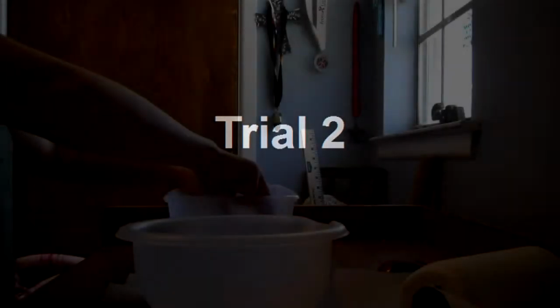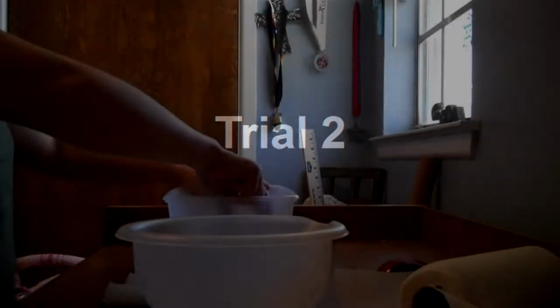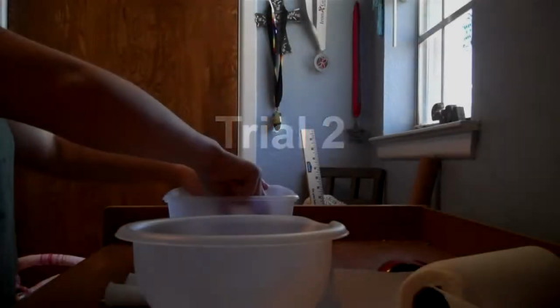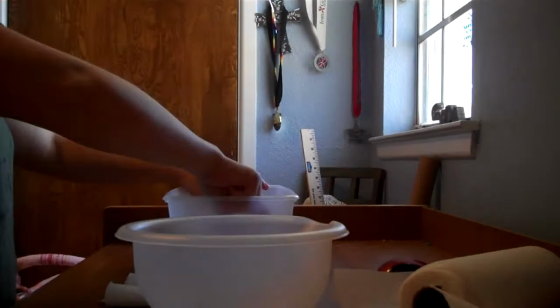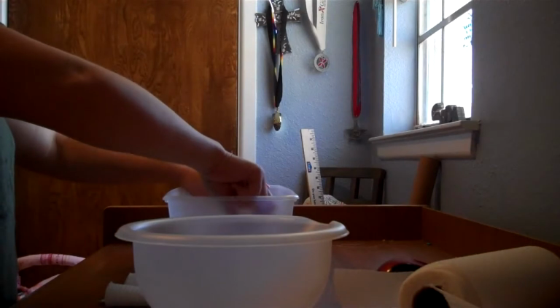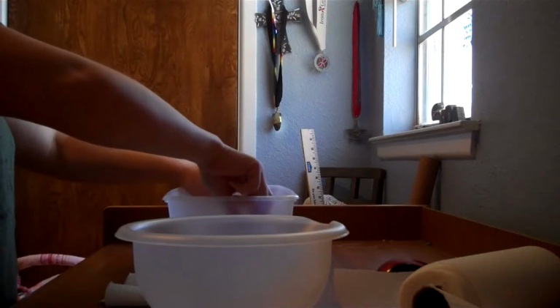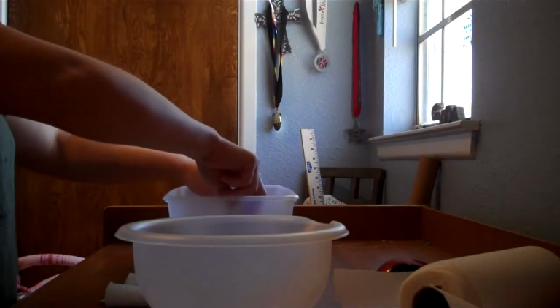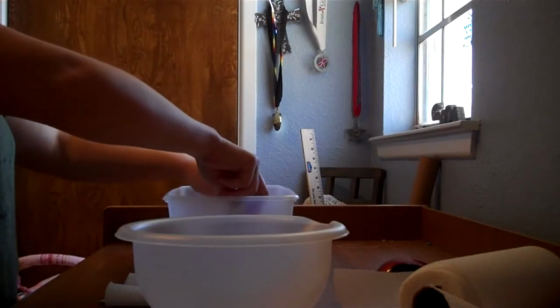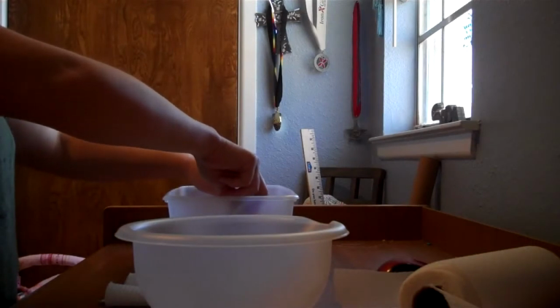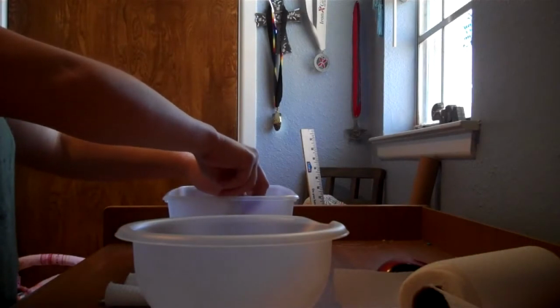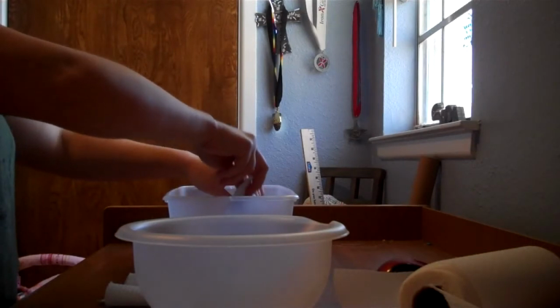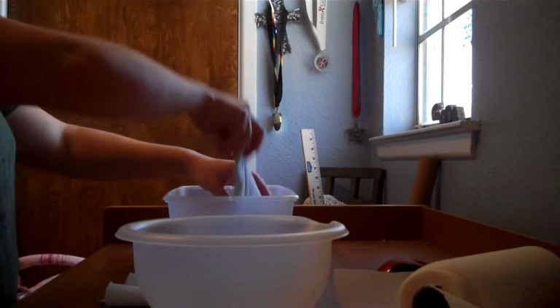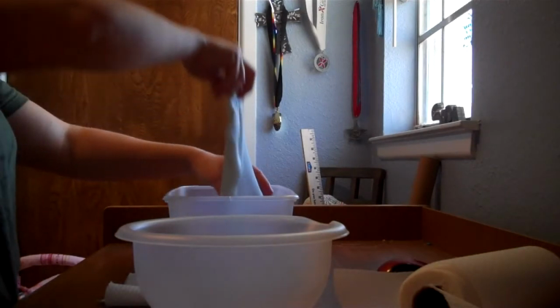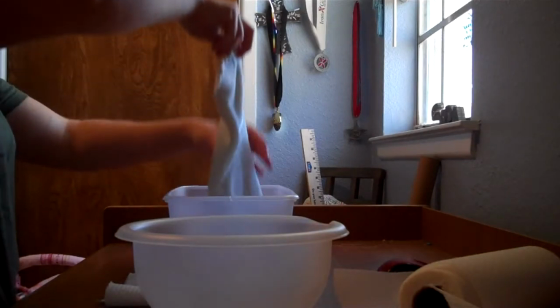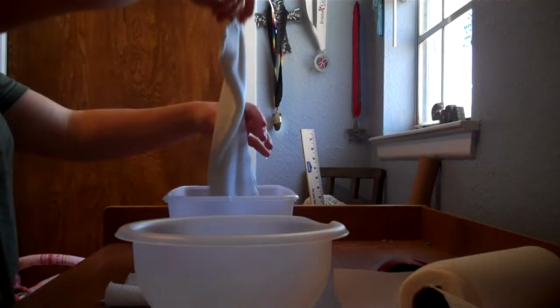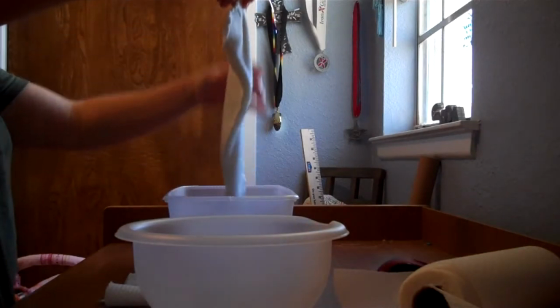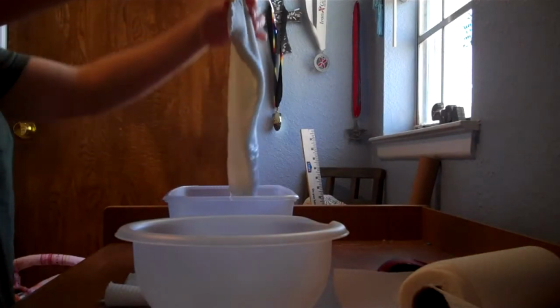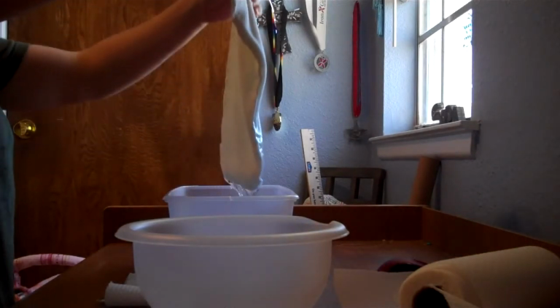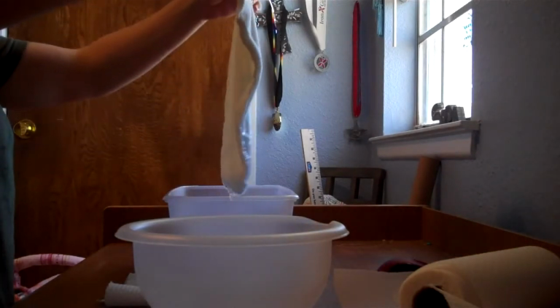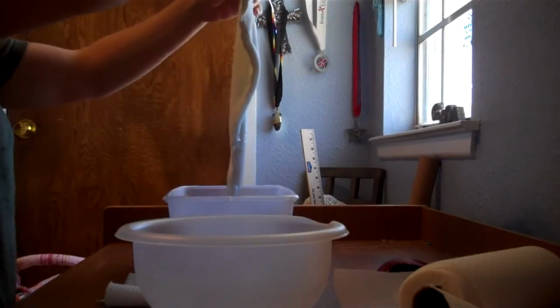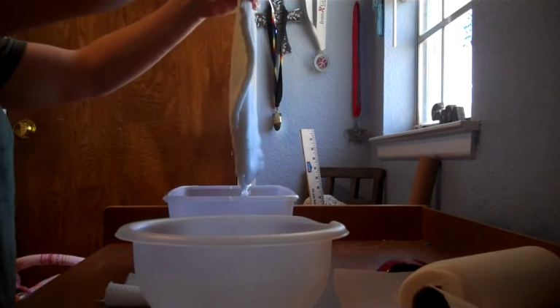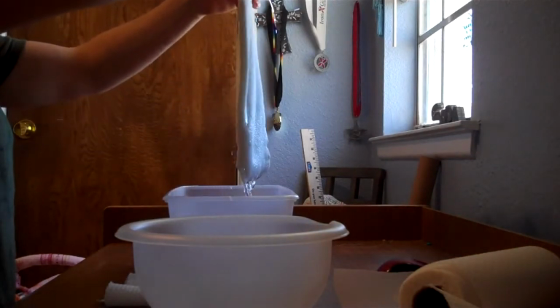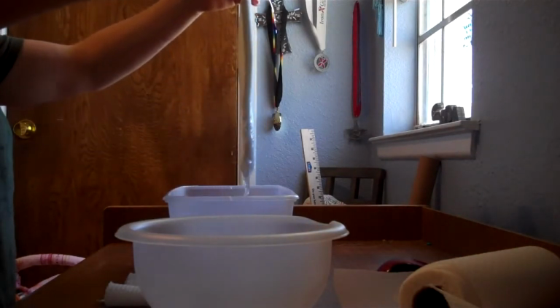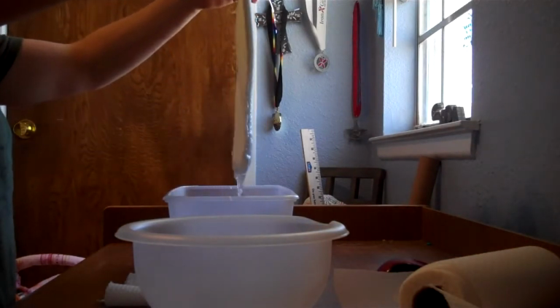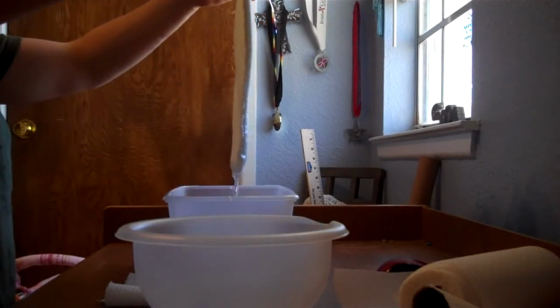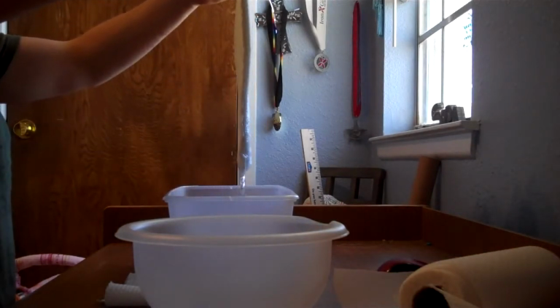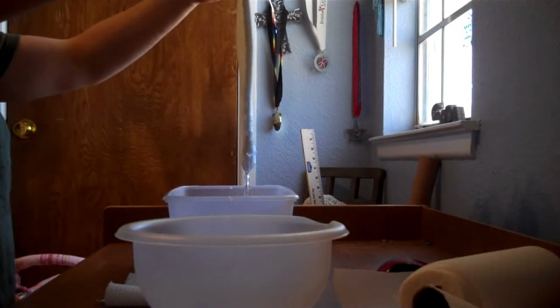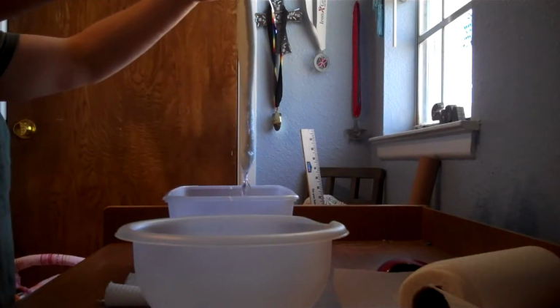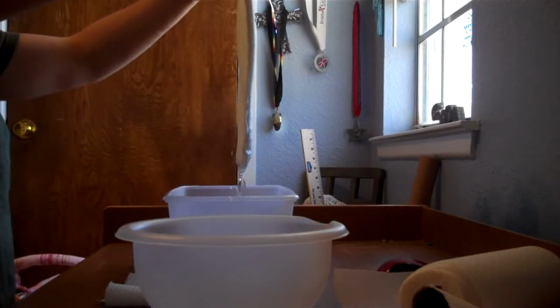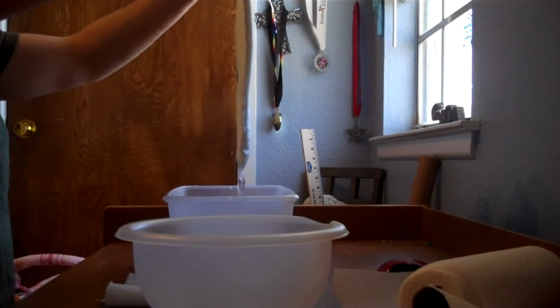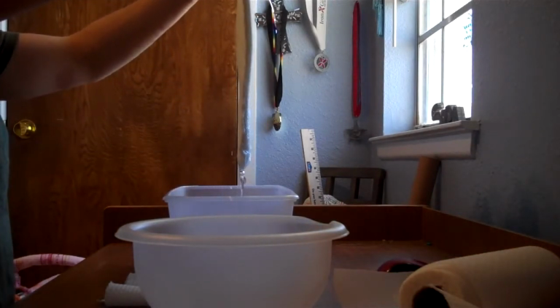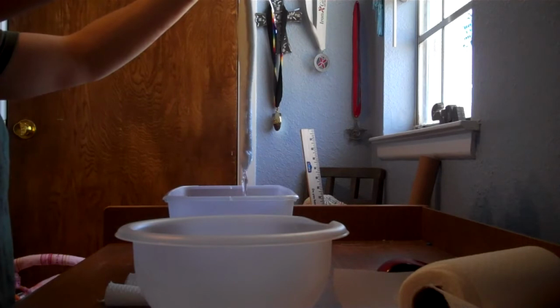And I'm taking it out right now. I'm going to let it drip for about 10 seconds.